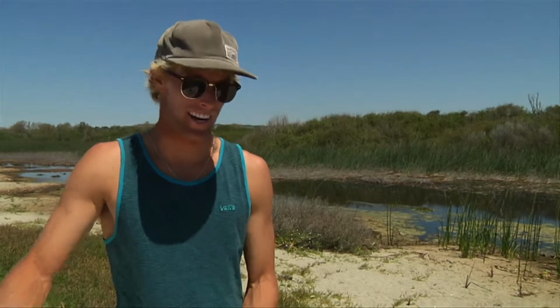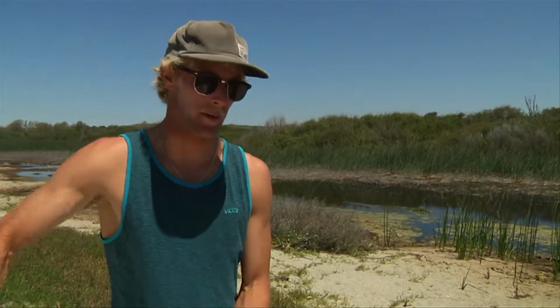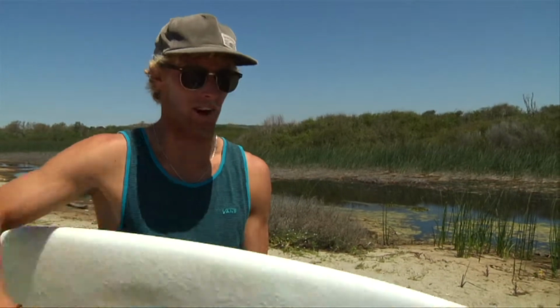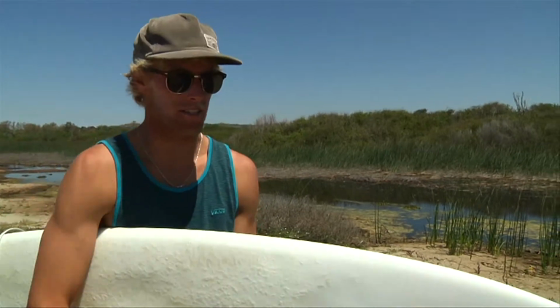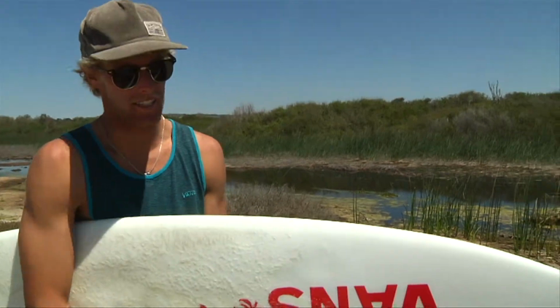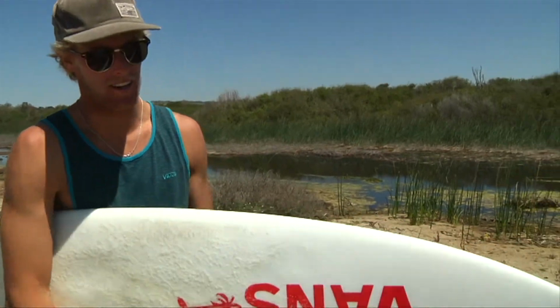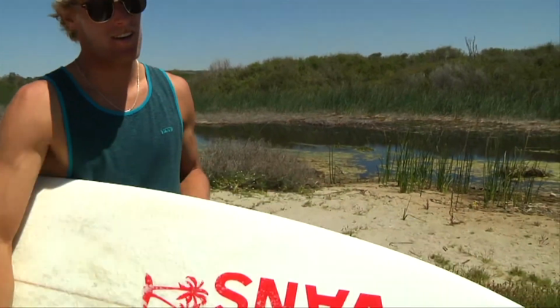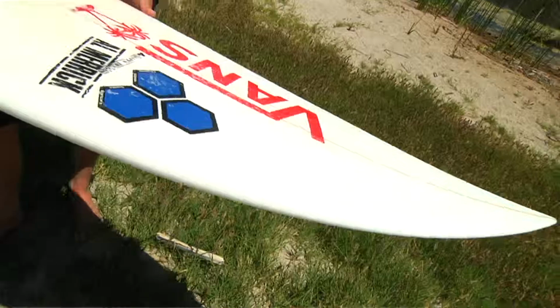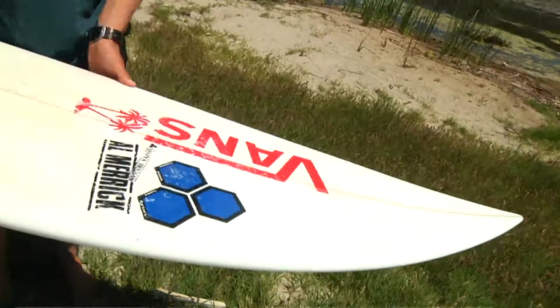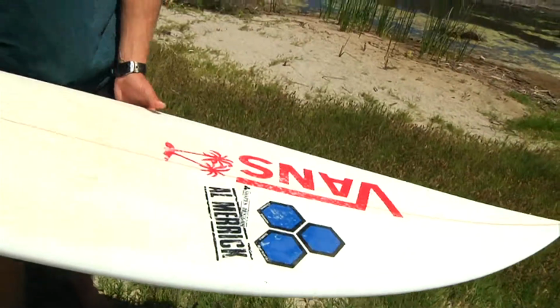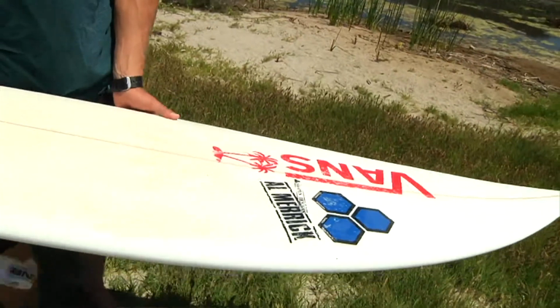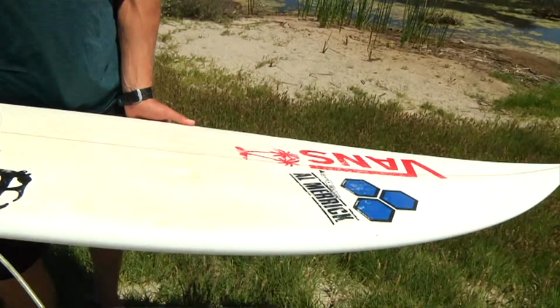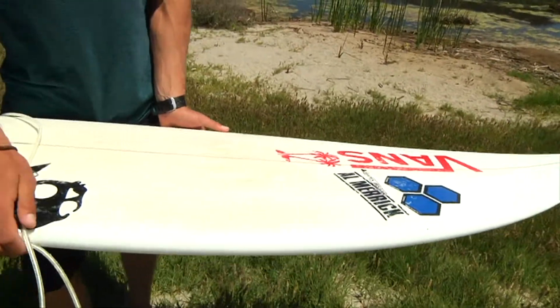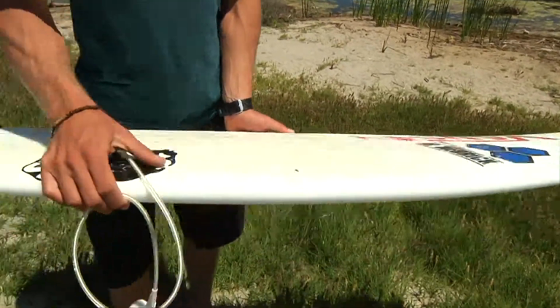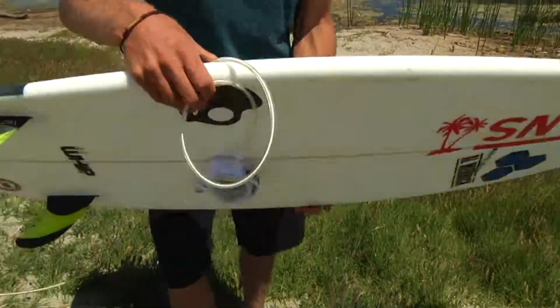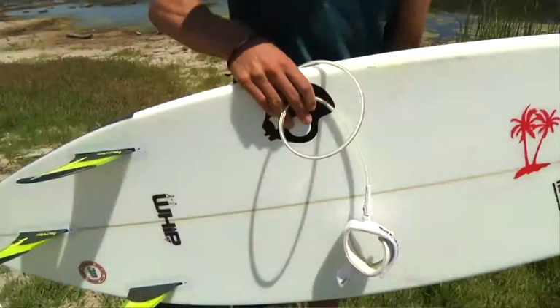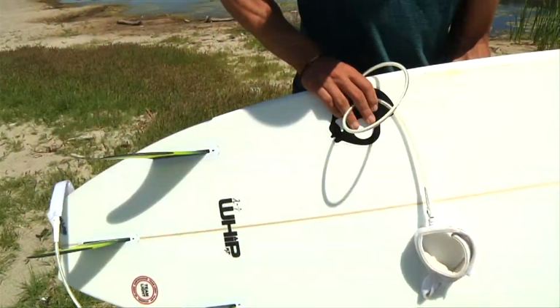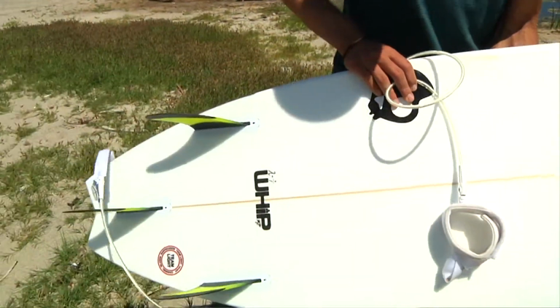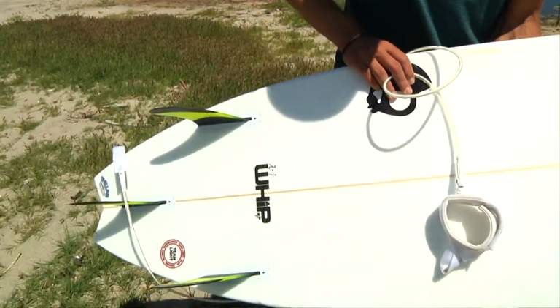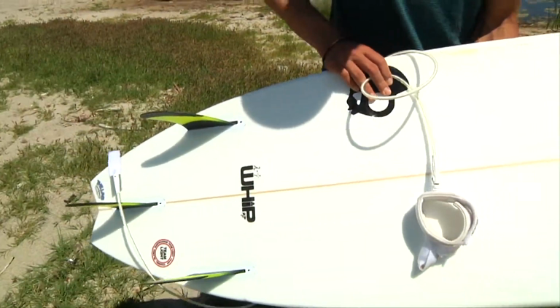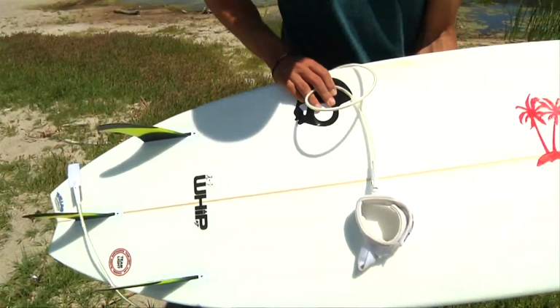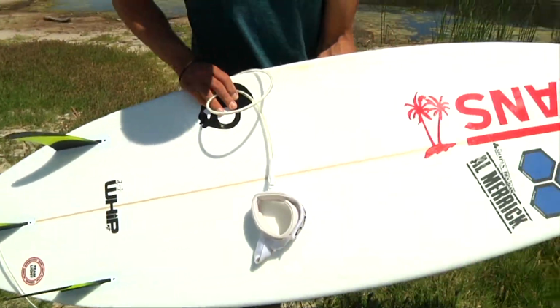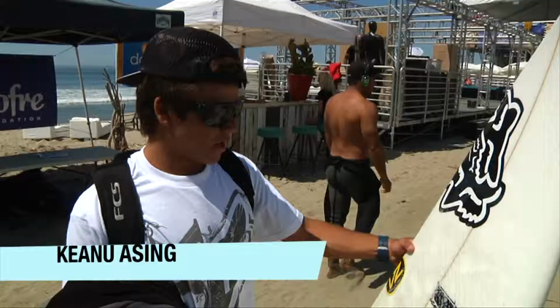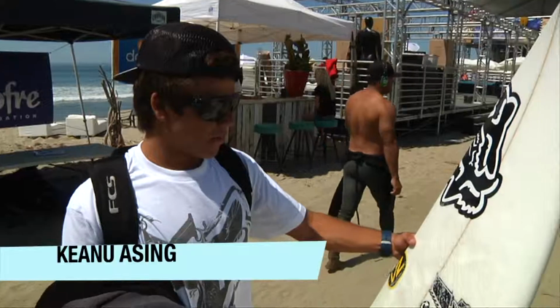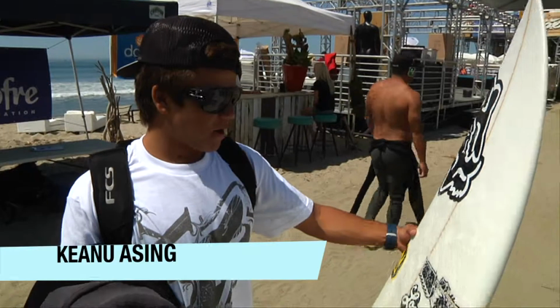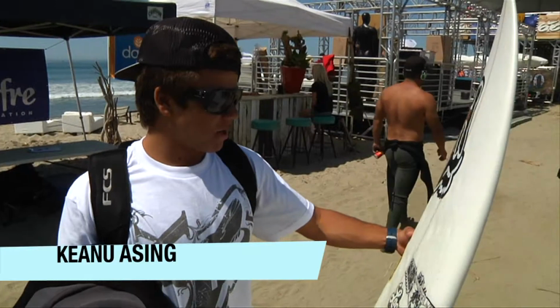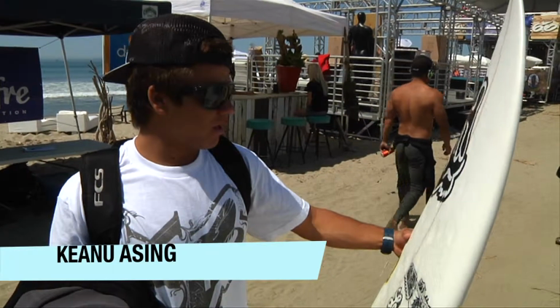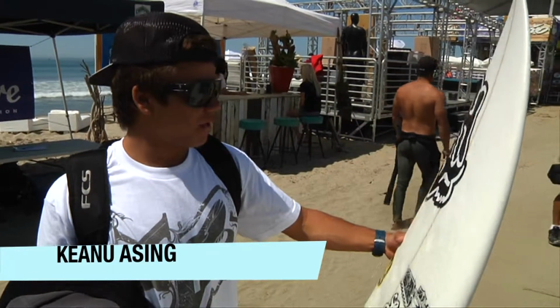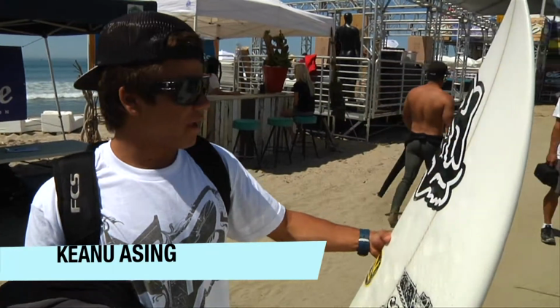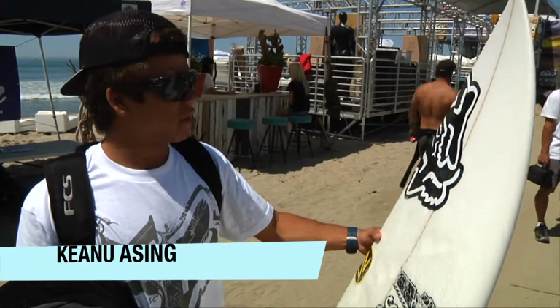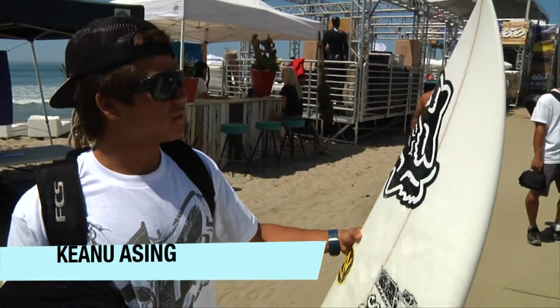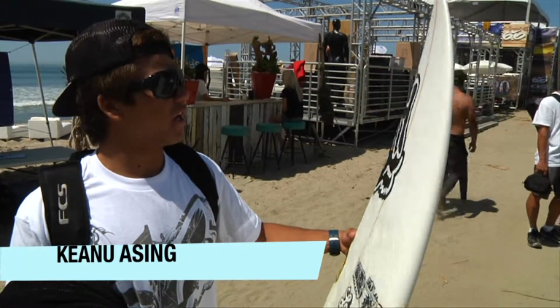I got my grovel stick here. It's my kind of fresh magic little blade. I'm riding a 5.7 JS.